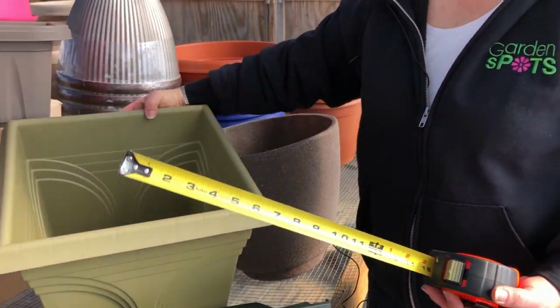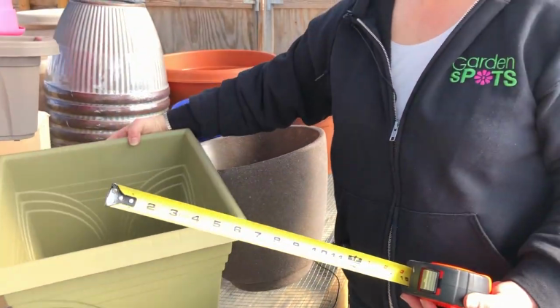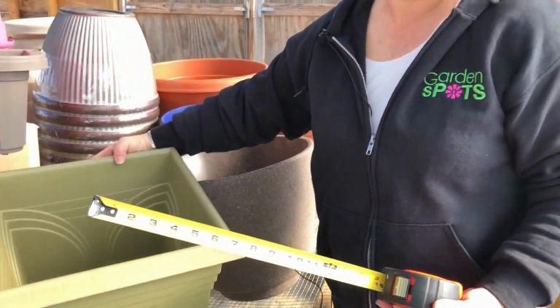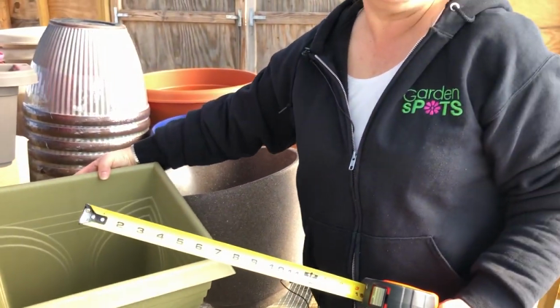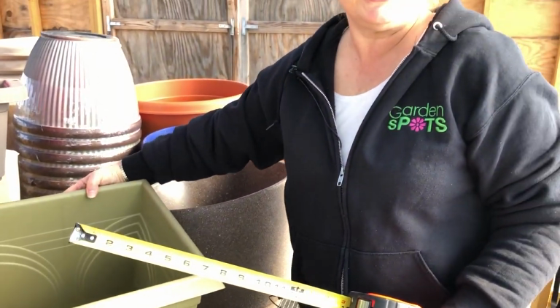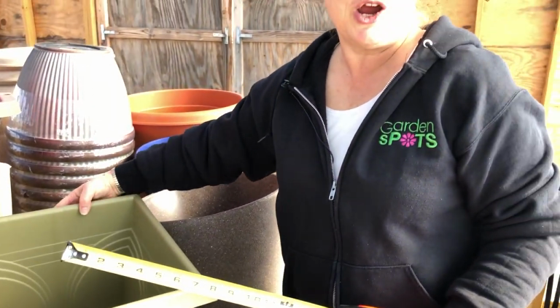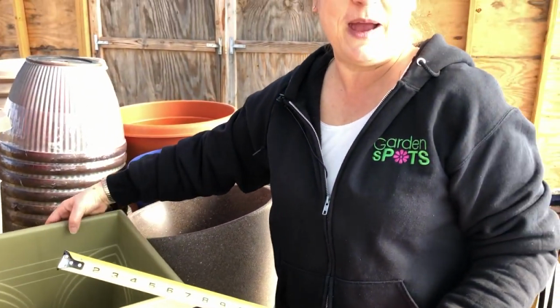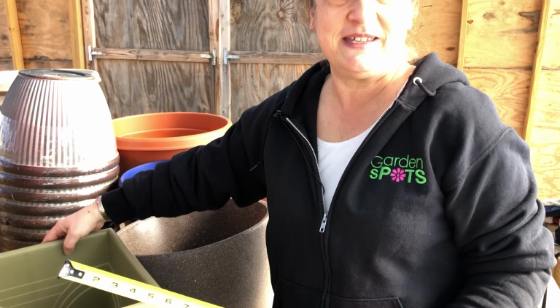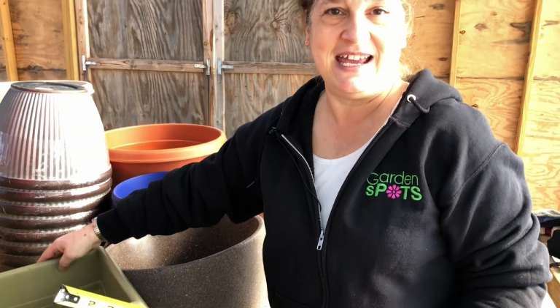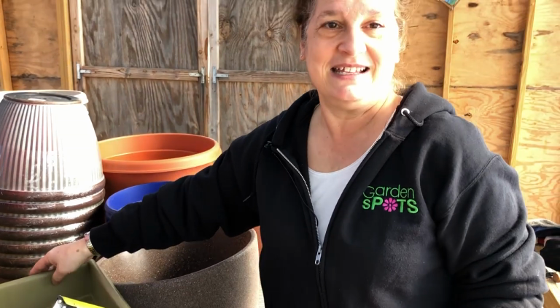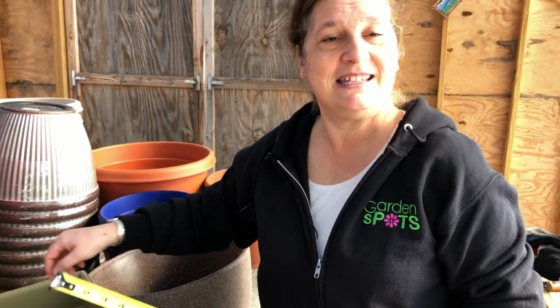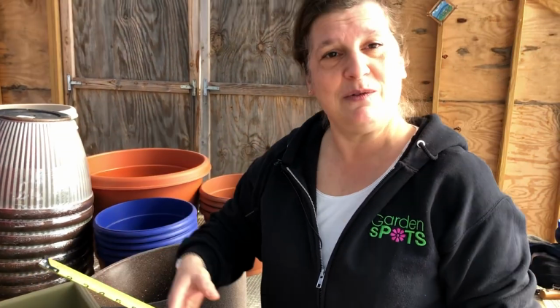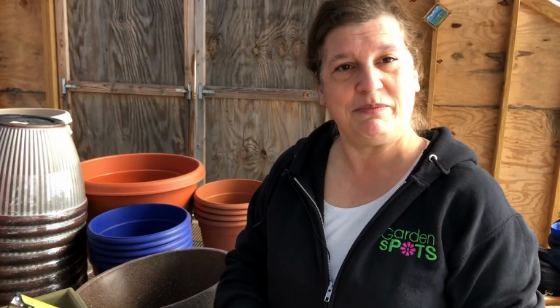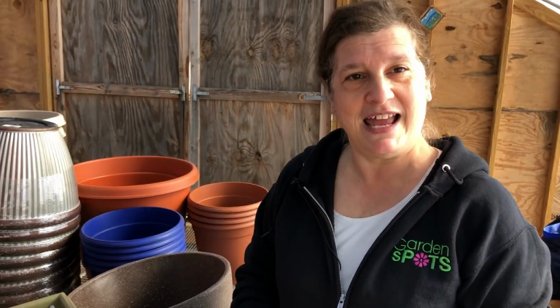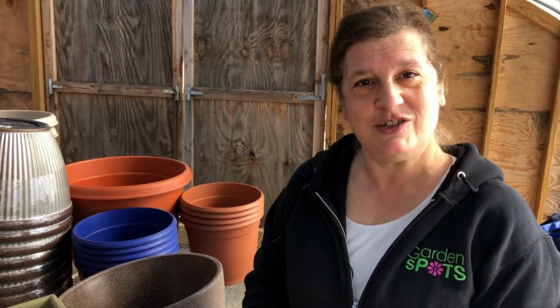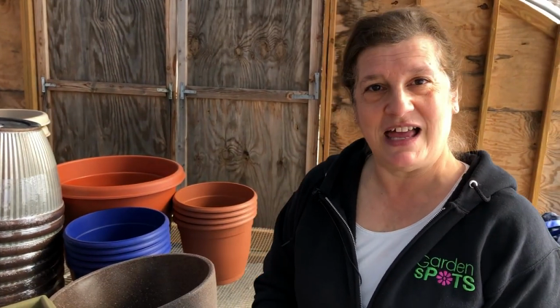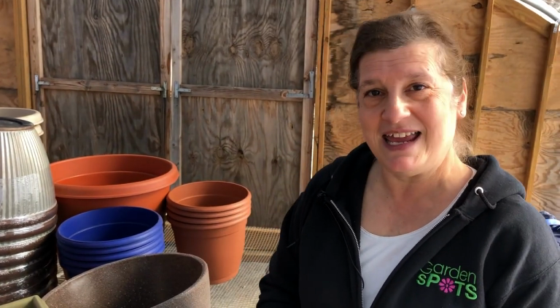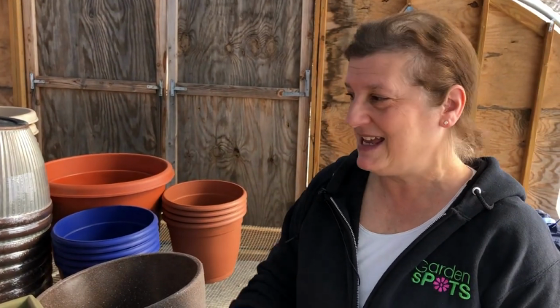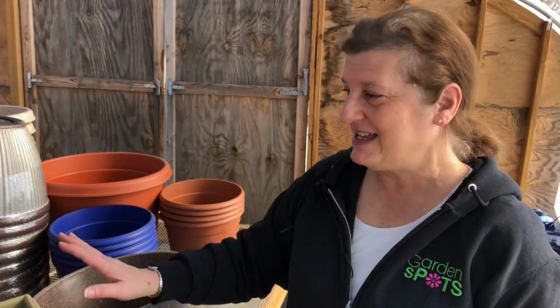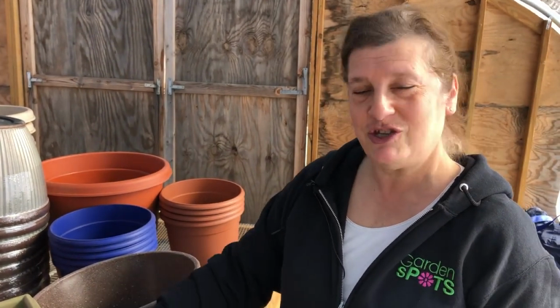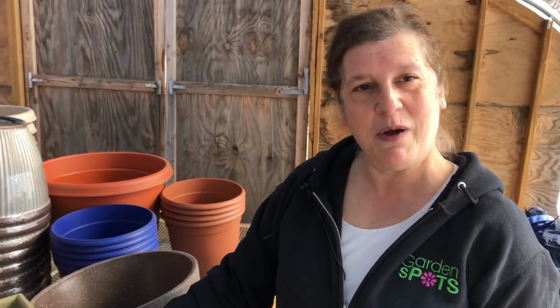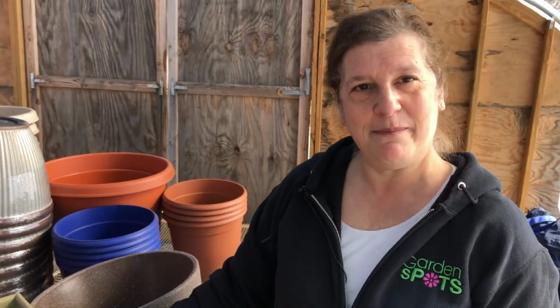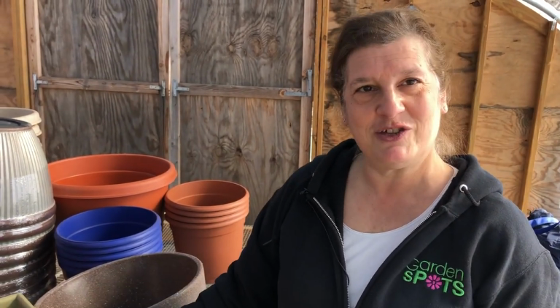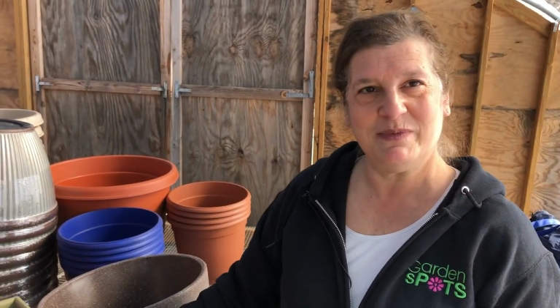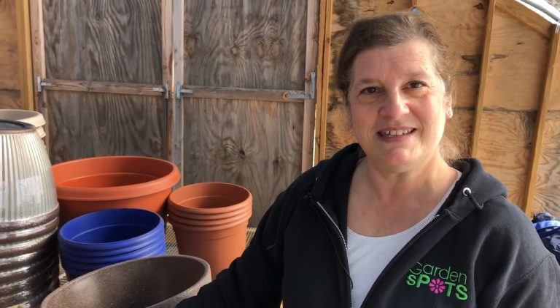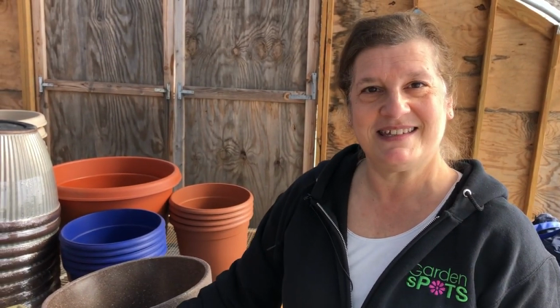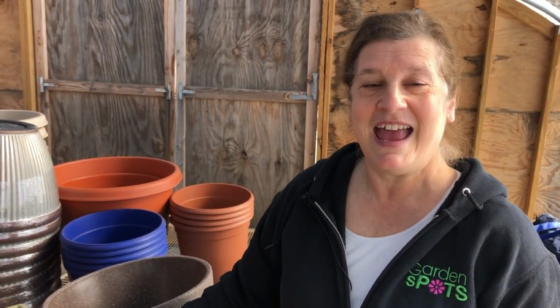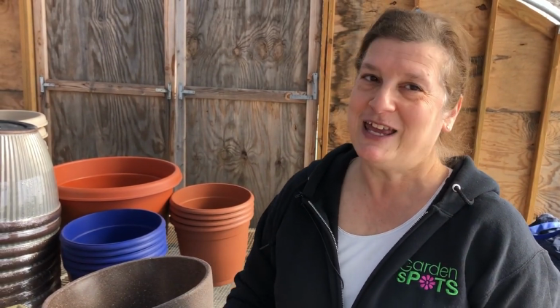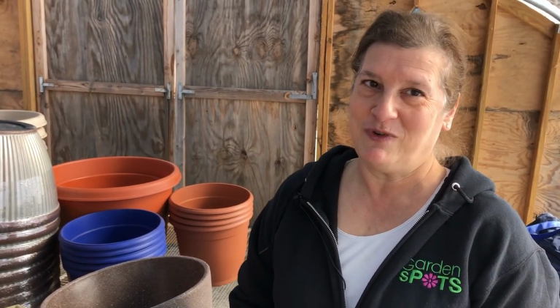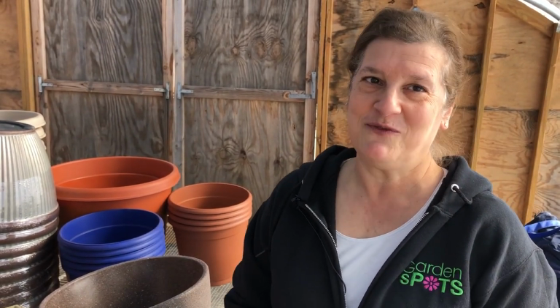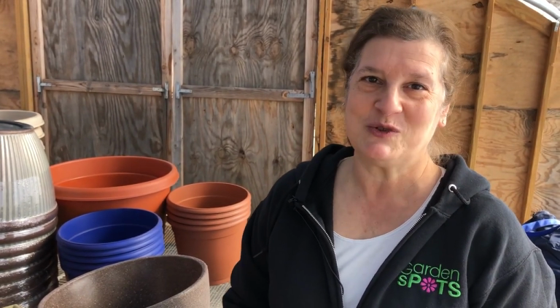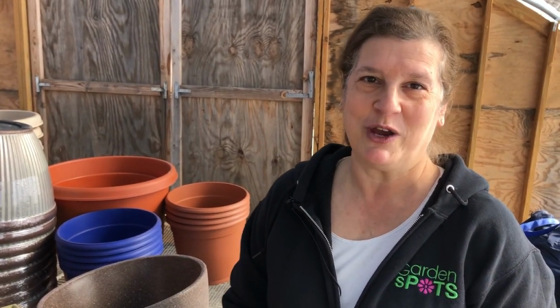So take a look at our website, see what plants you like, get your pot measurements, and get ready for spring.